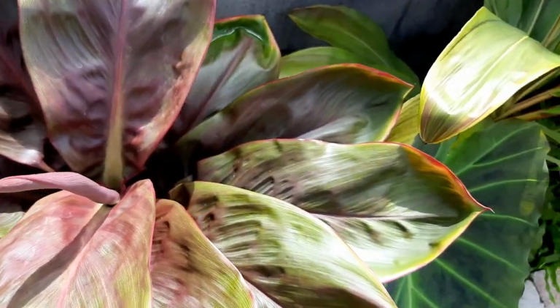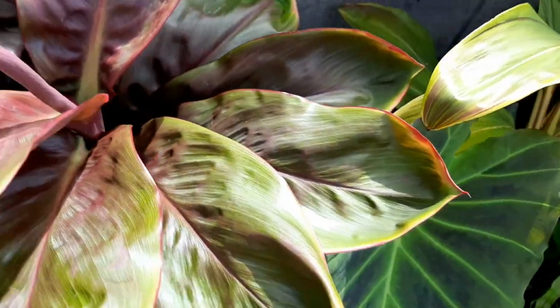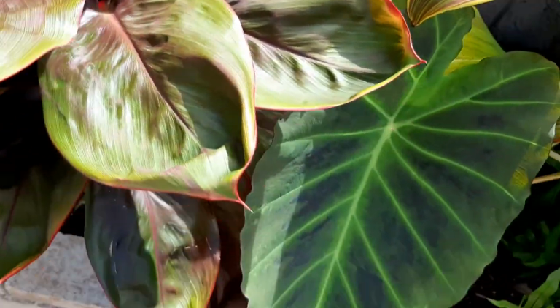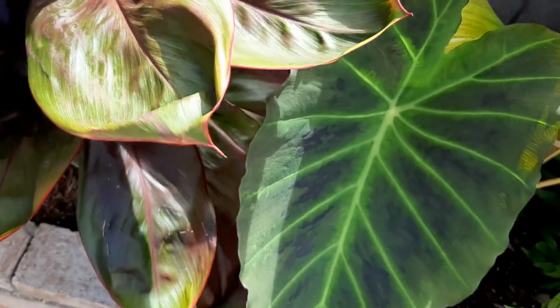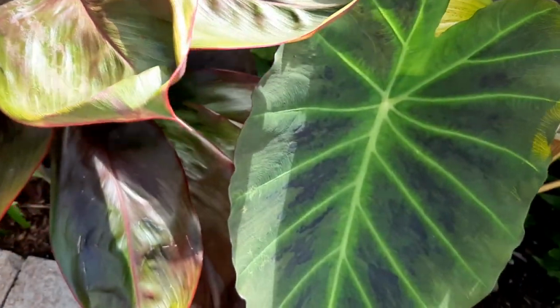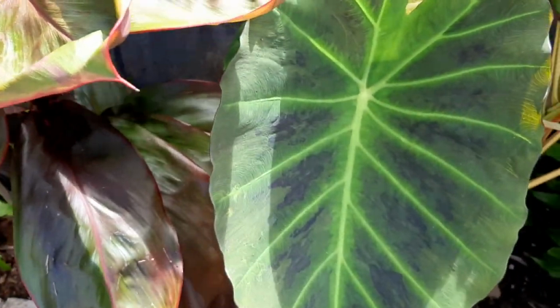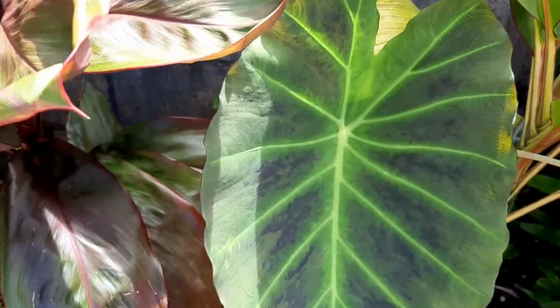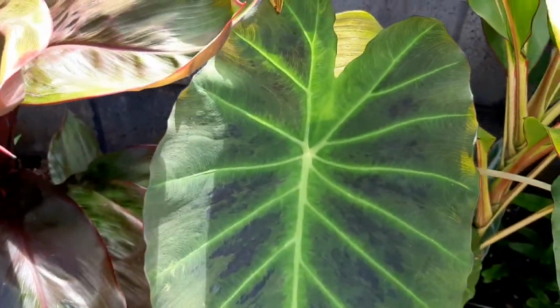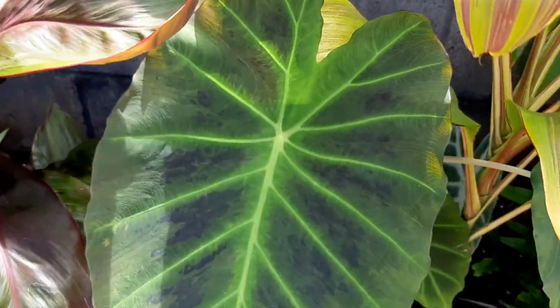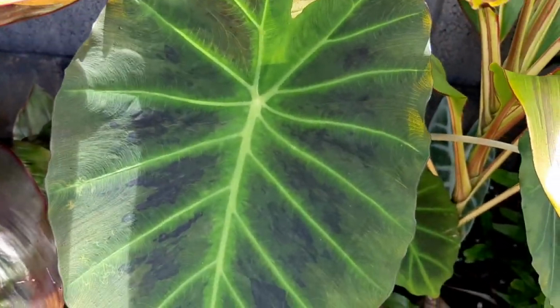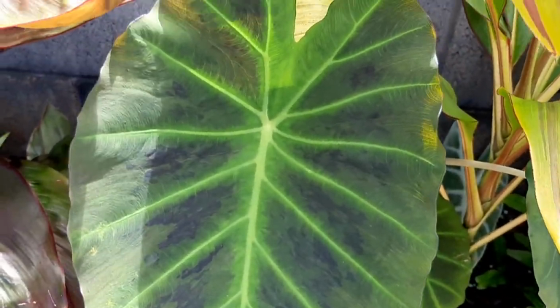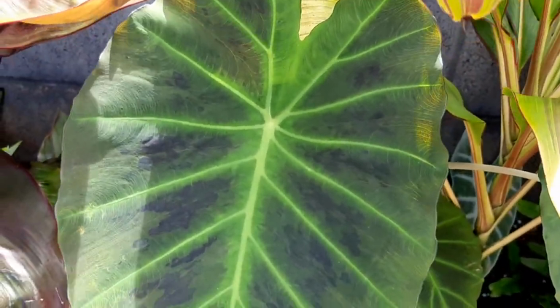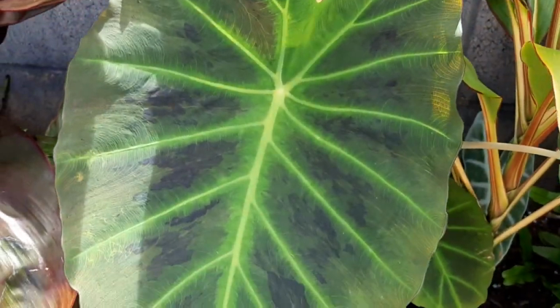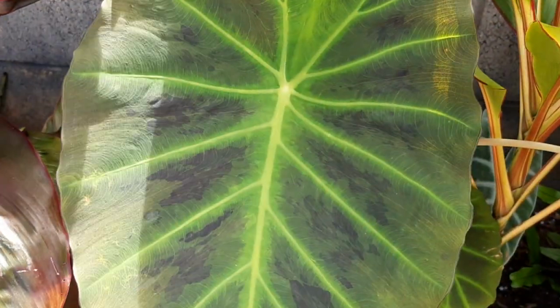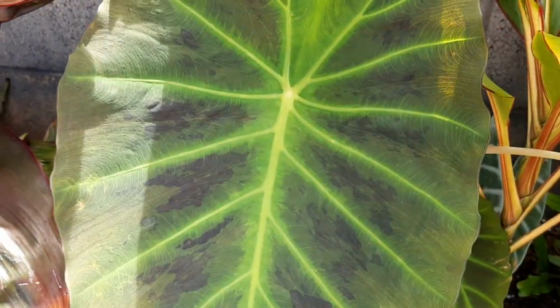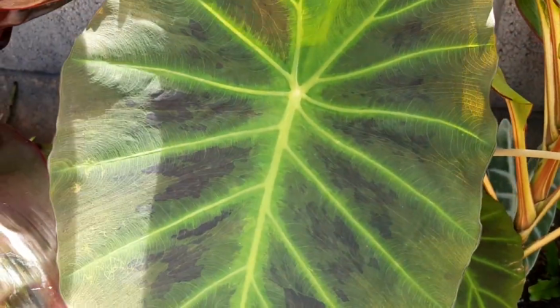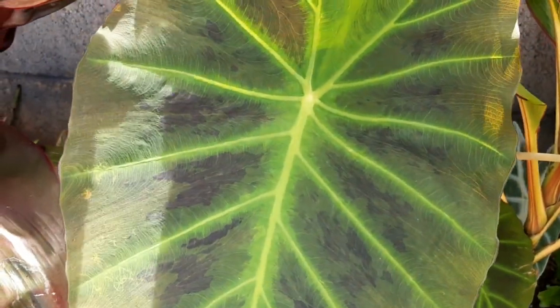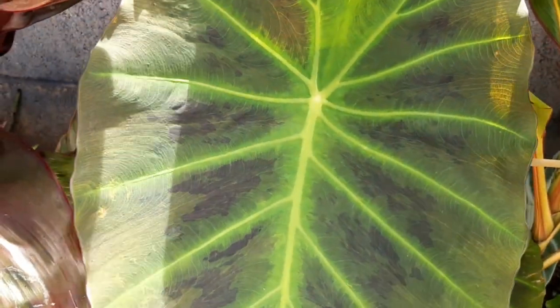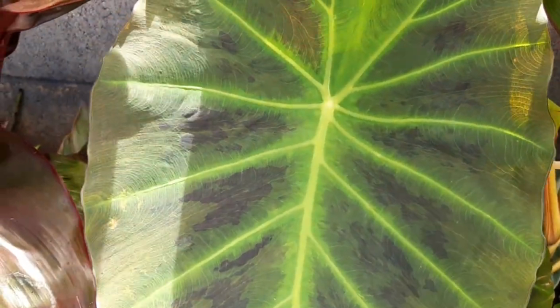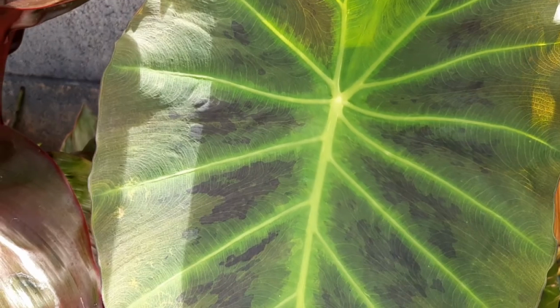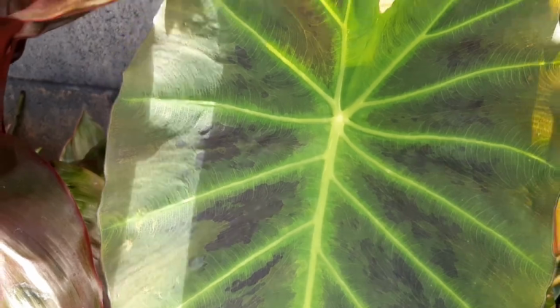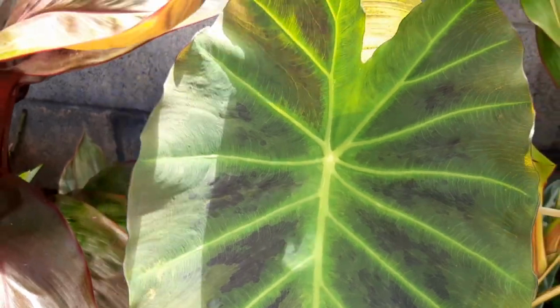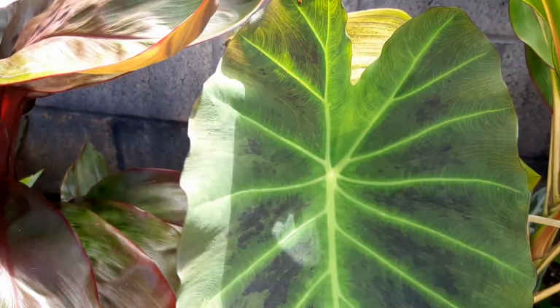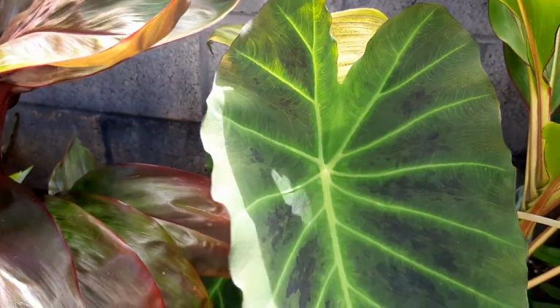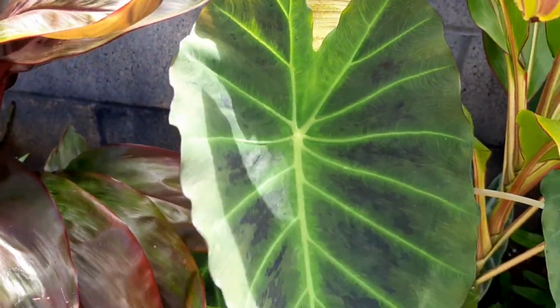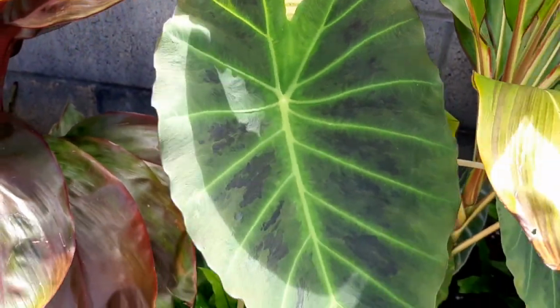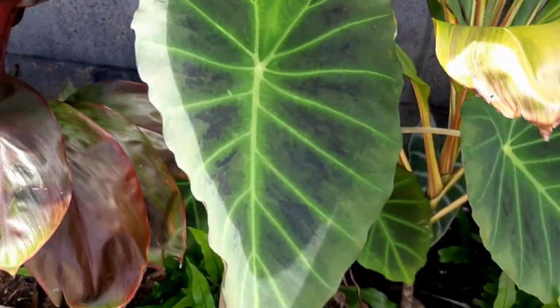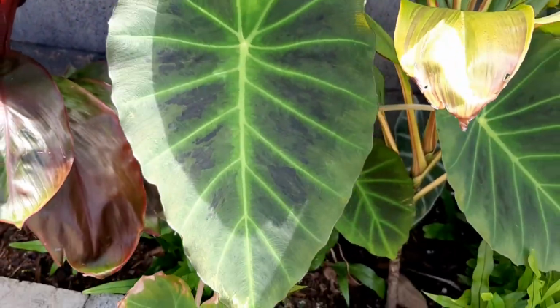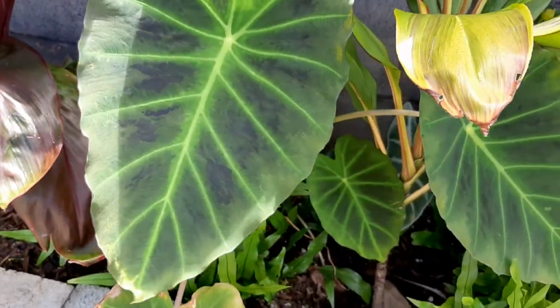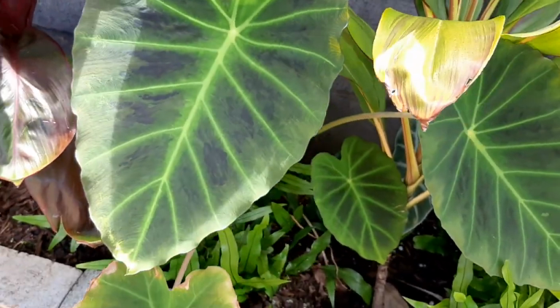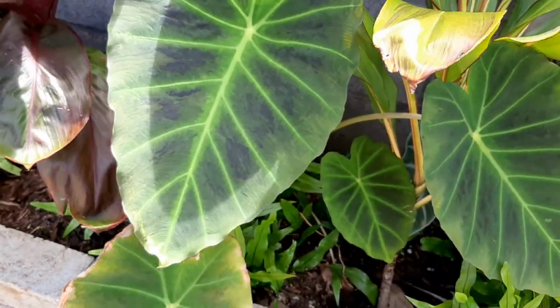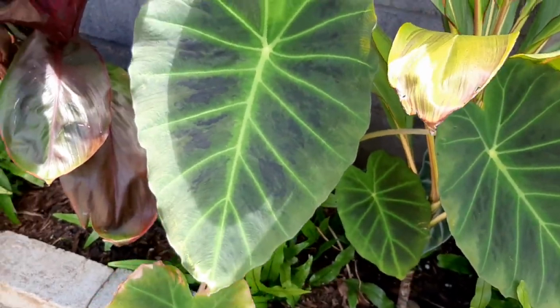Here is another alocasia or colocasia — I can't remember which — this one is called Illustrious, and it's doing pretty well.